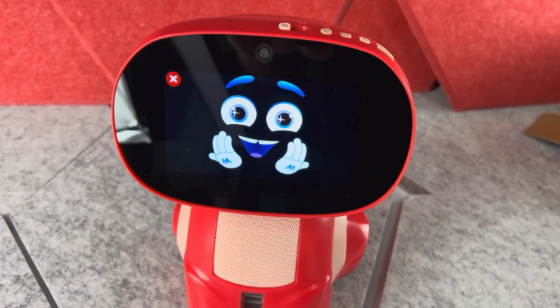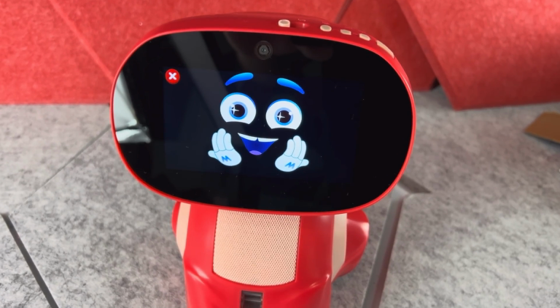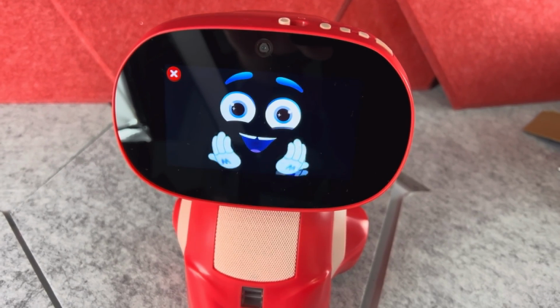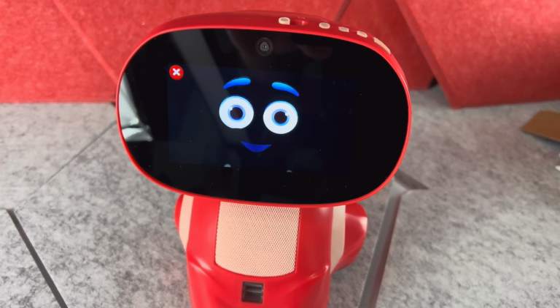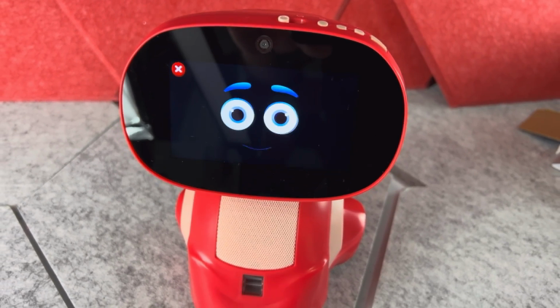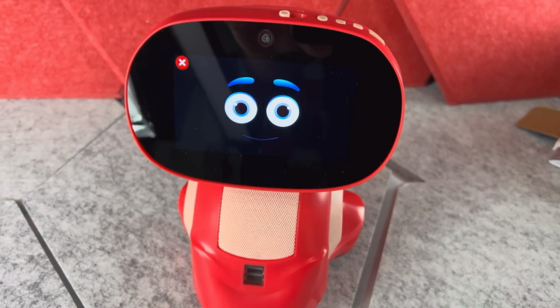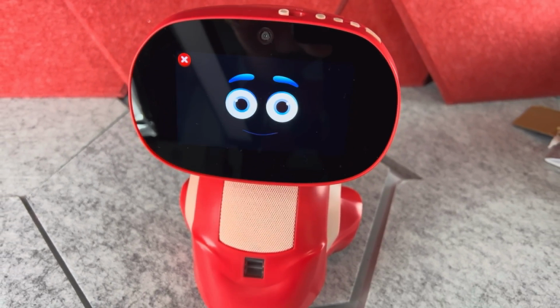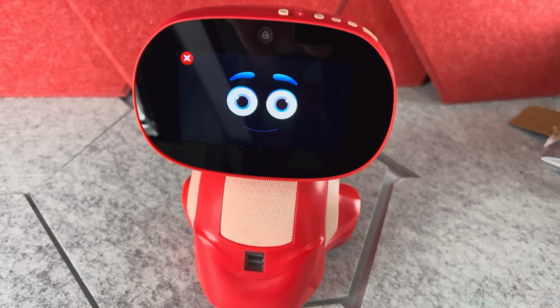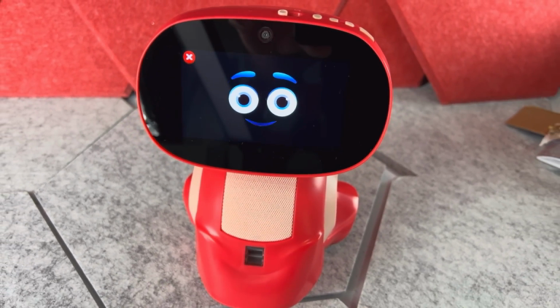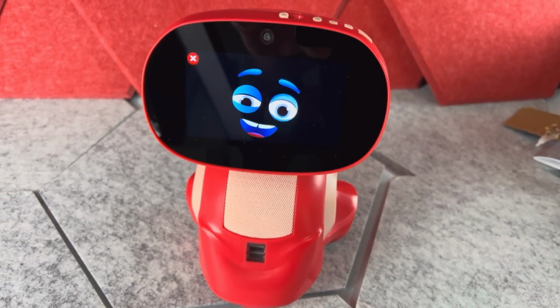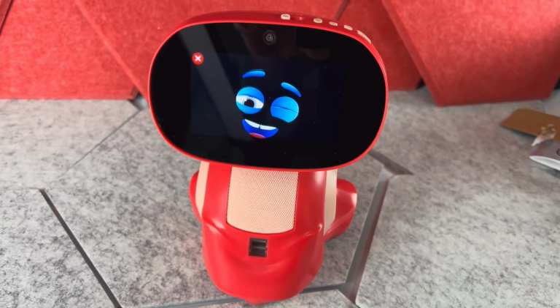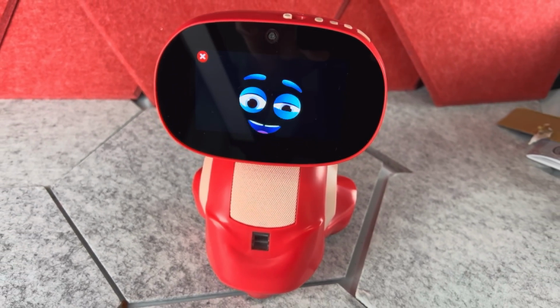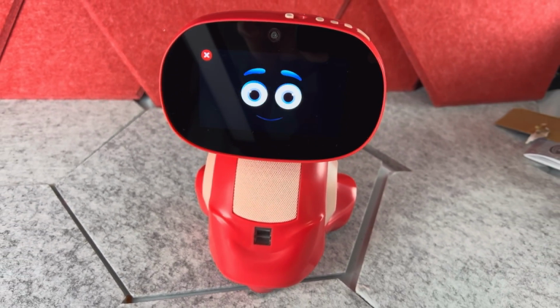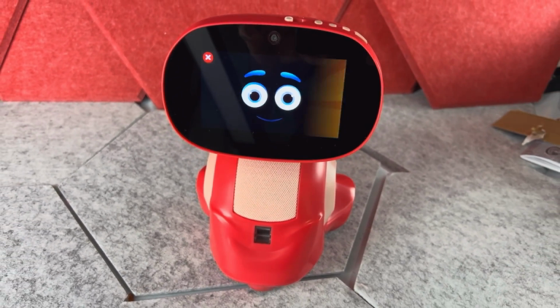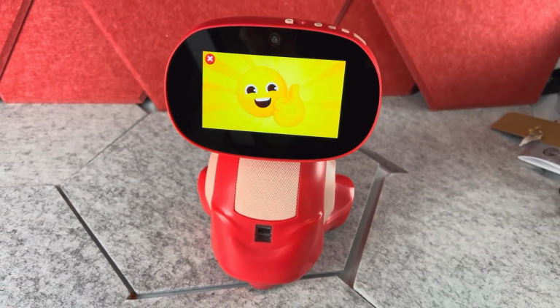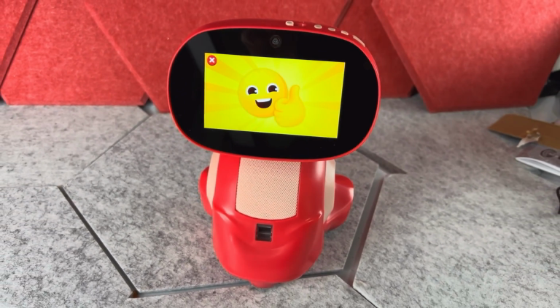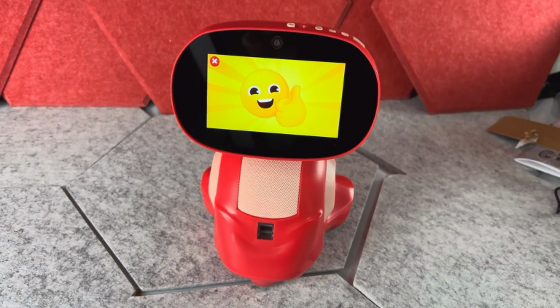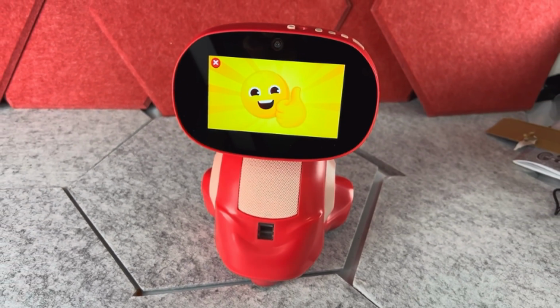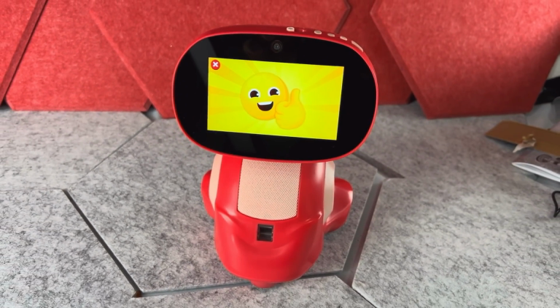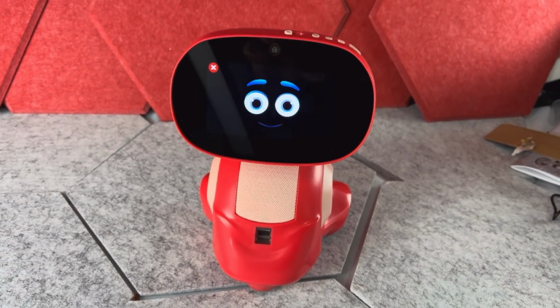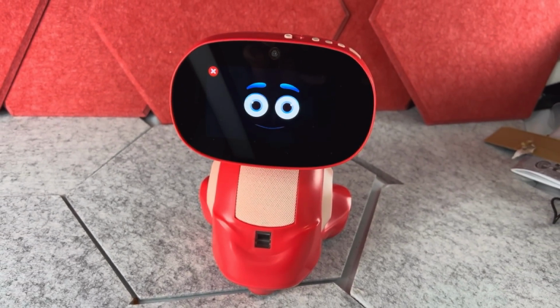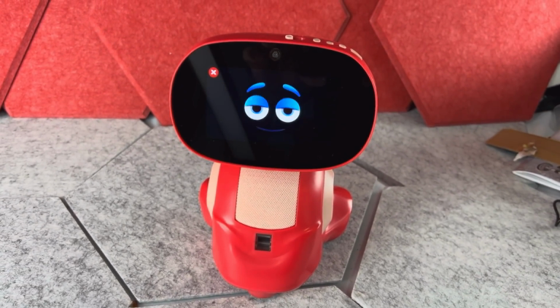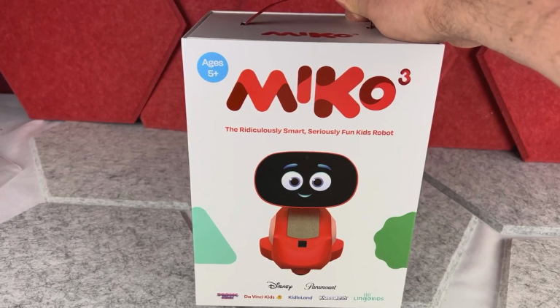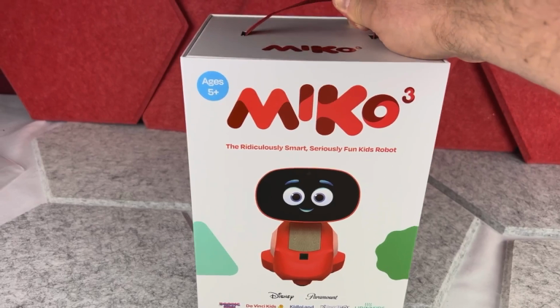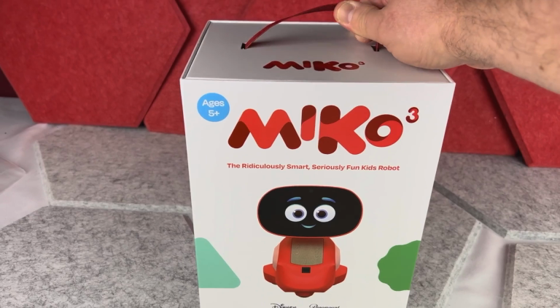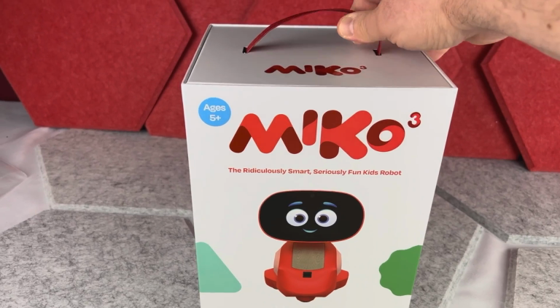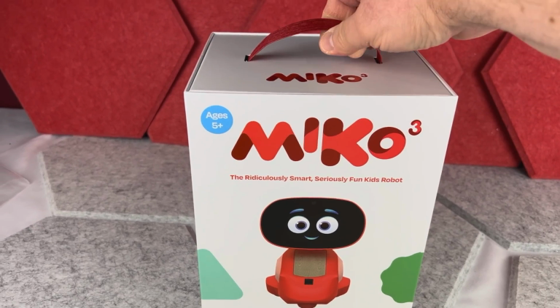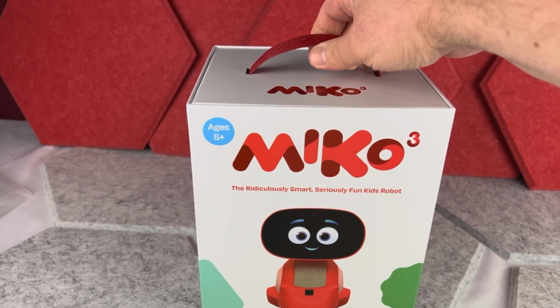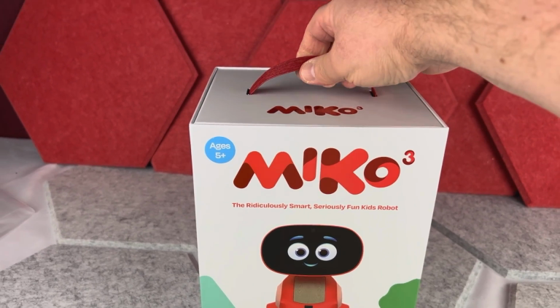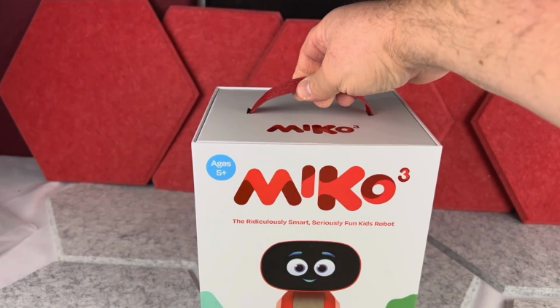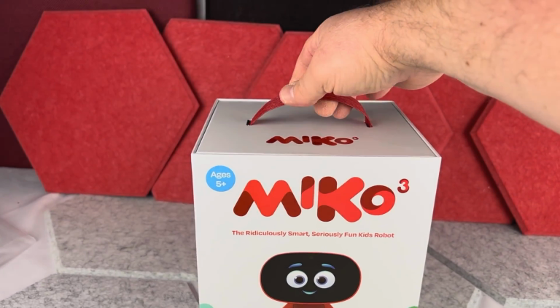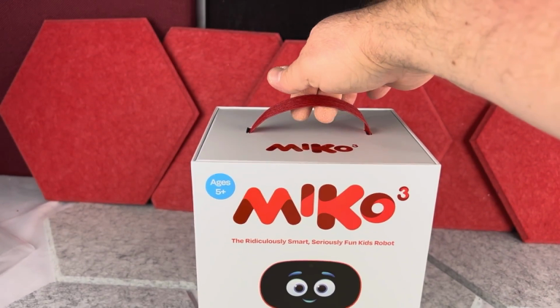Hi! Today I want to show you this Miko AI-powered smart robot for kids. This little robot is generally for kids over five years old.